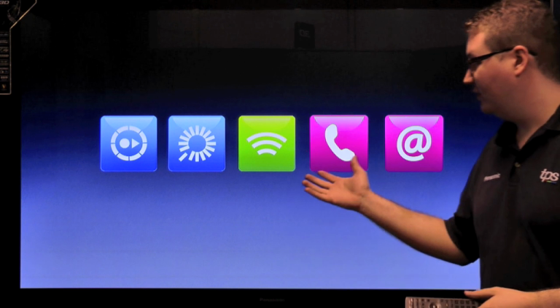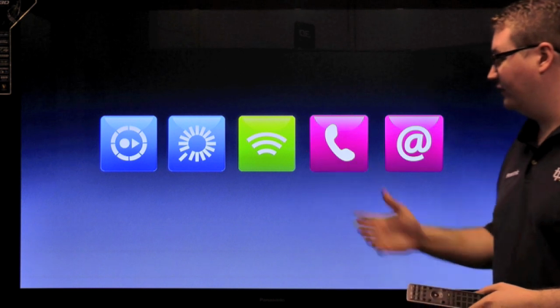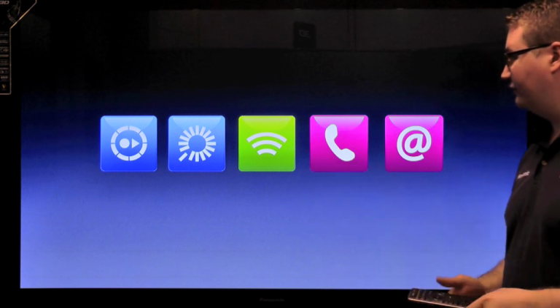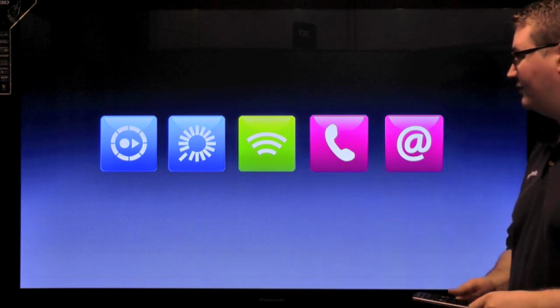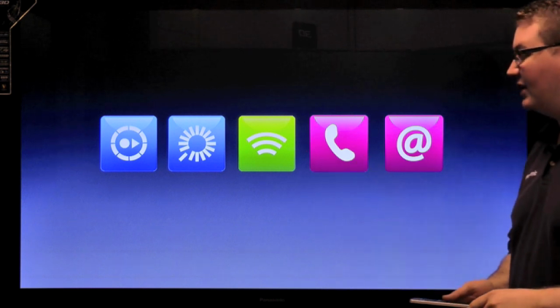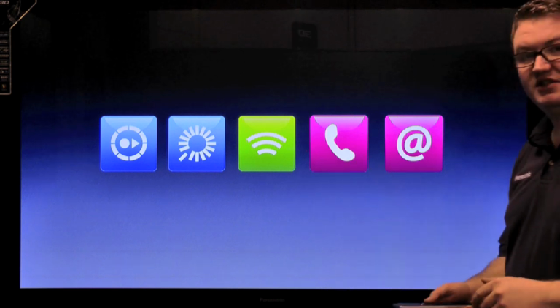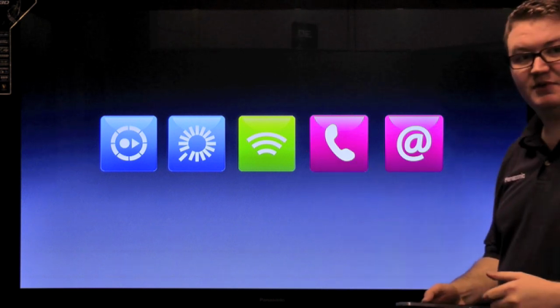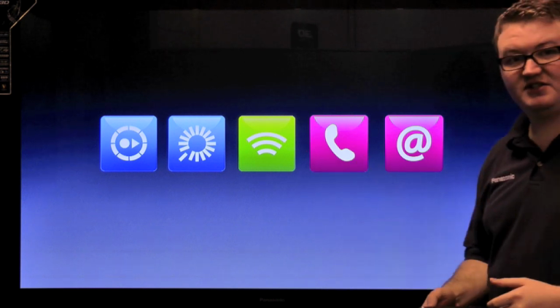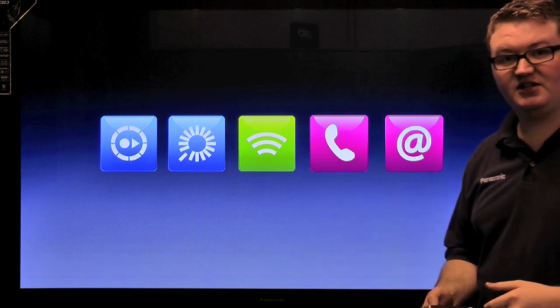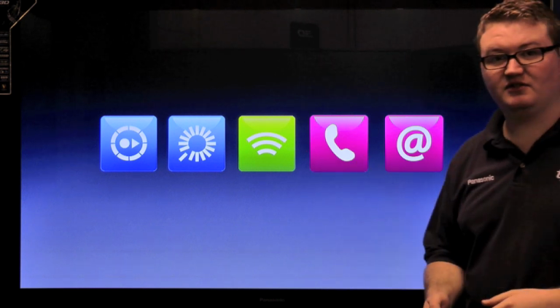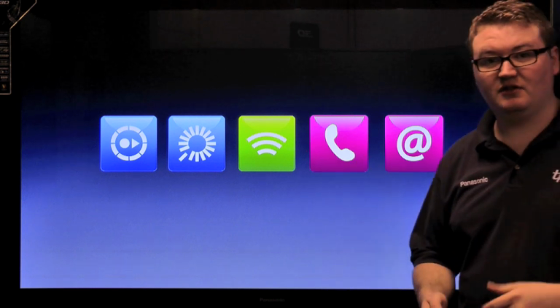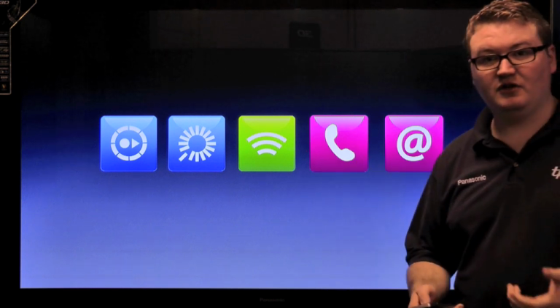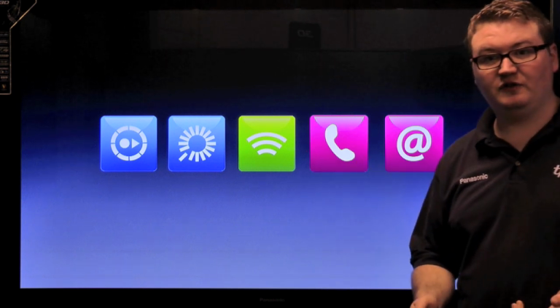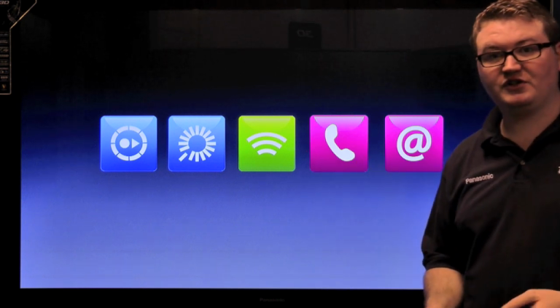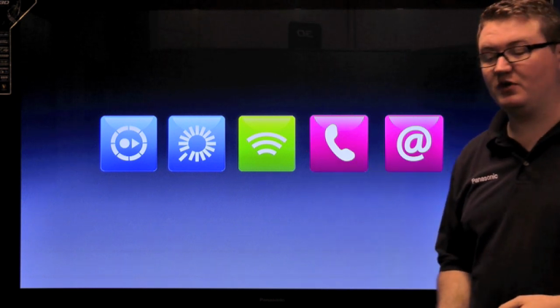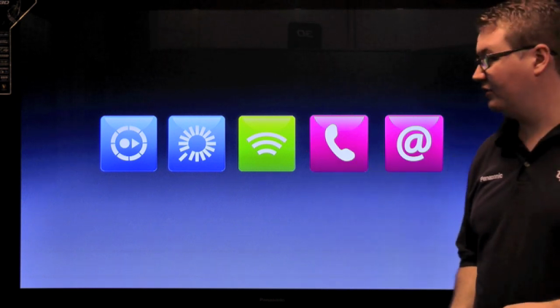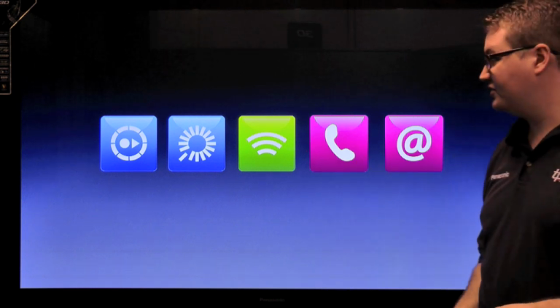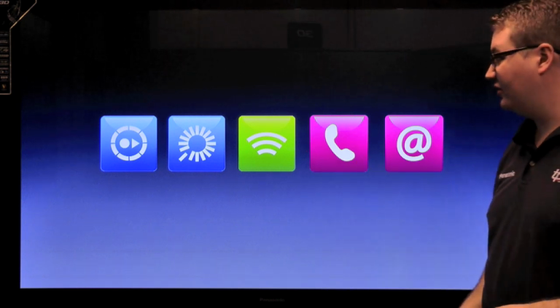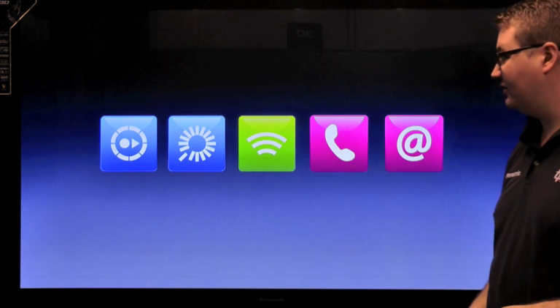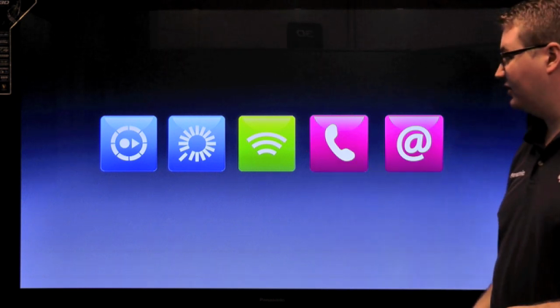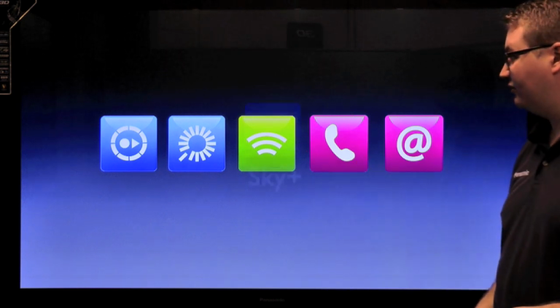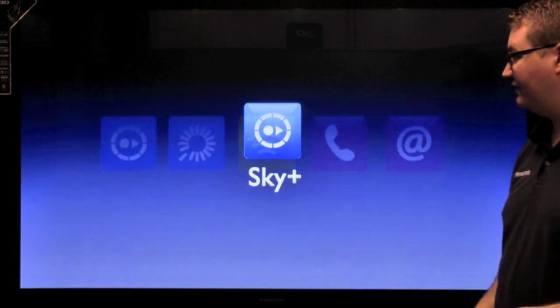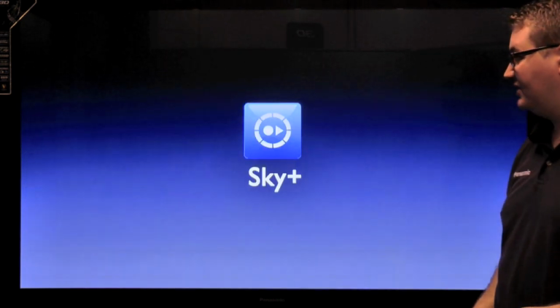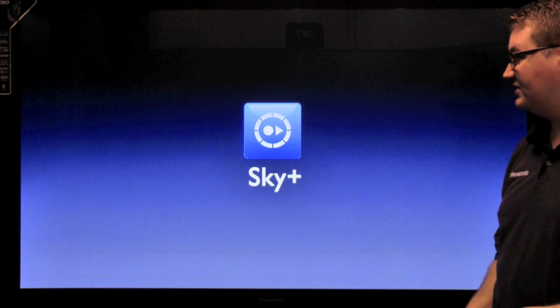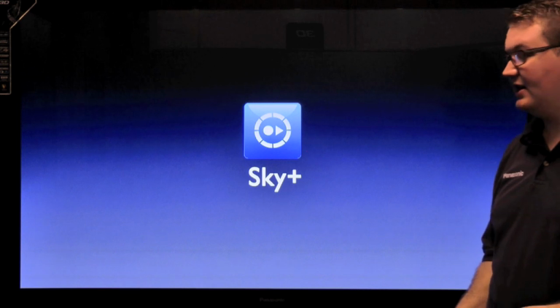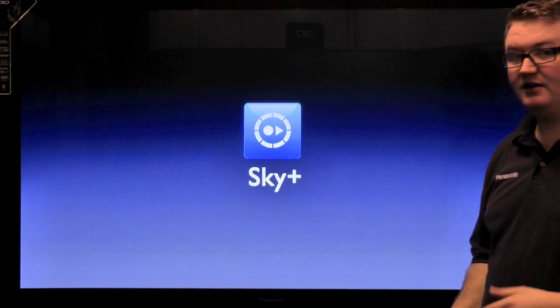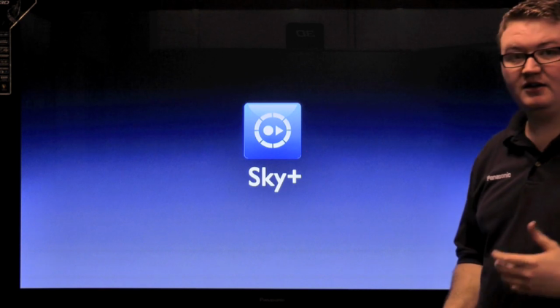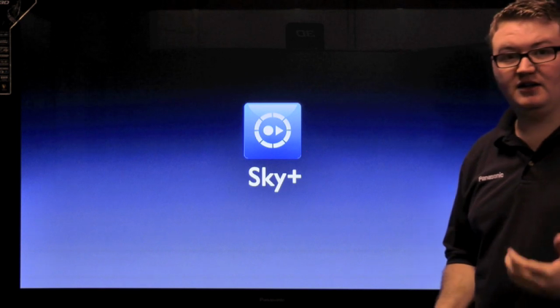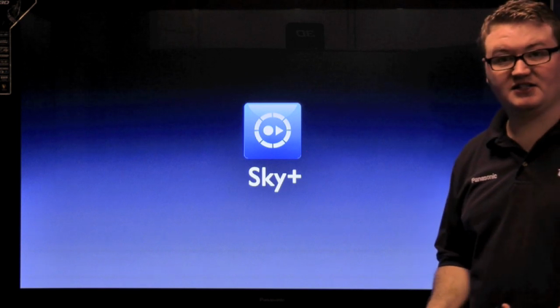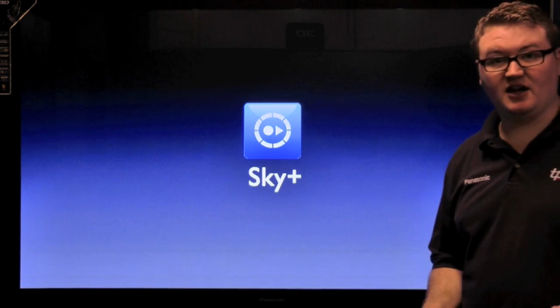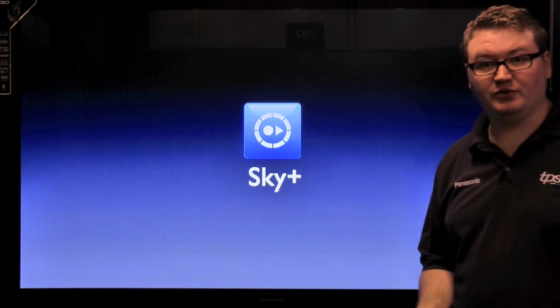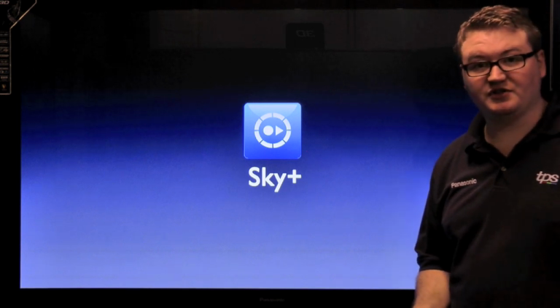We have got five parts to this presentation. The first one we are going to talk about is one of the great features you get: Sky Plus.